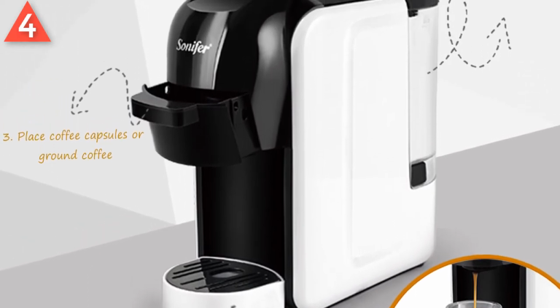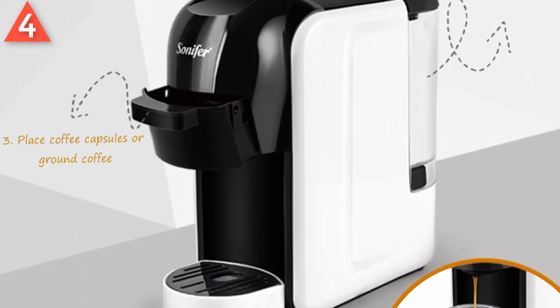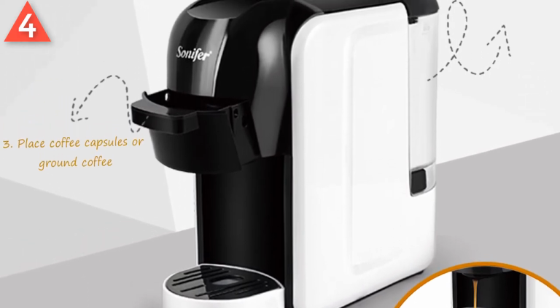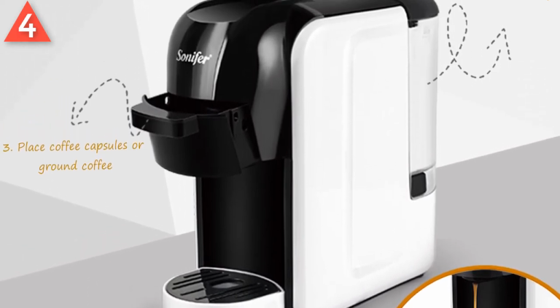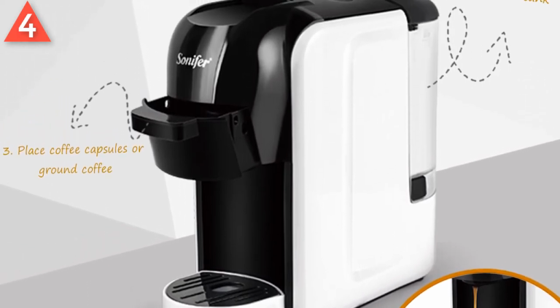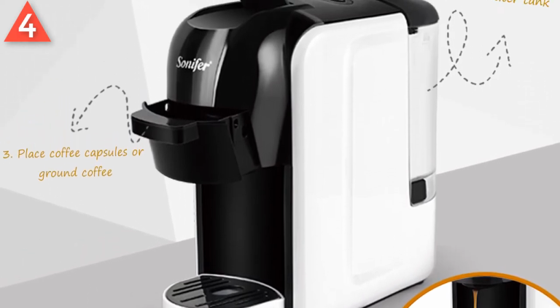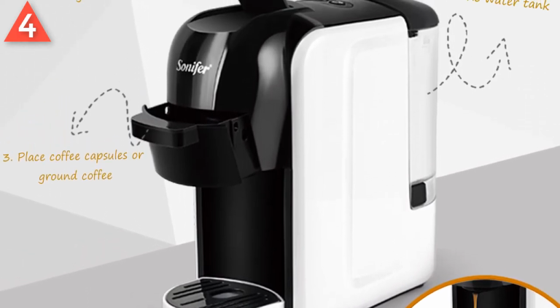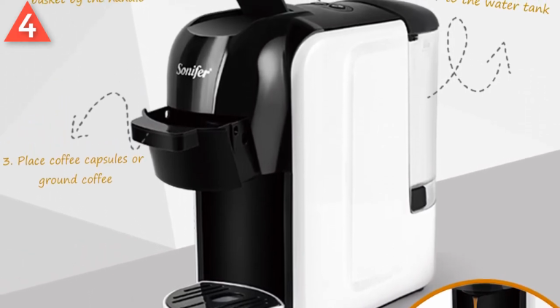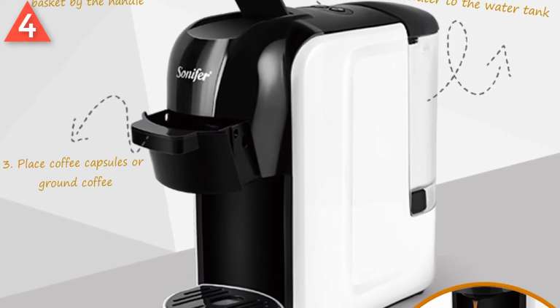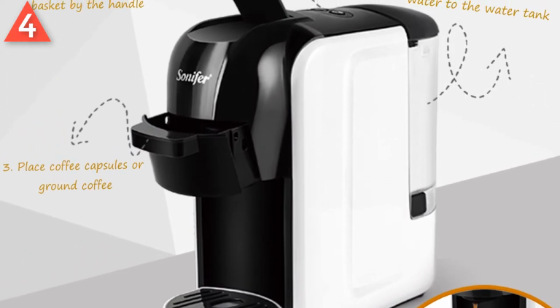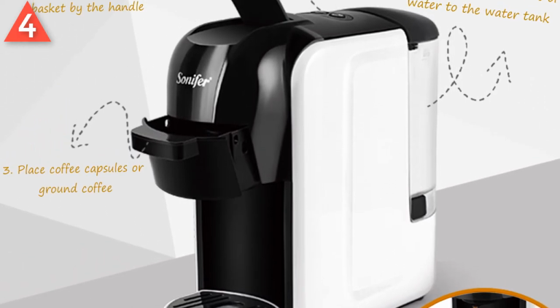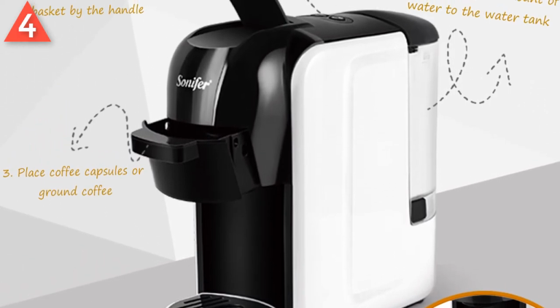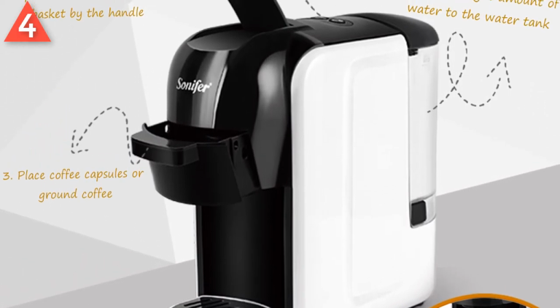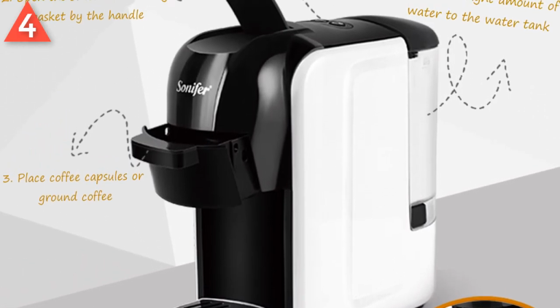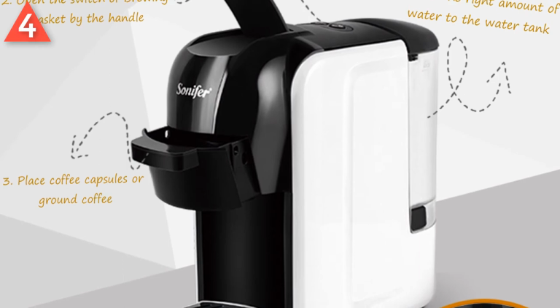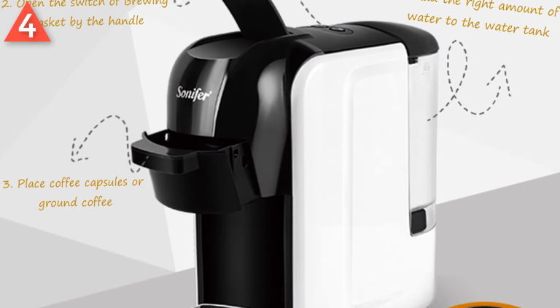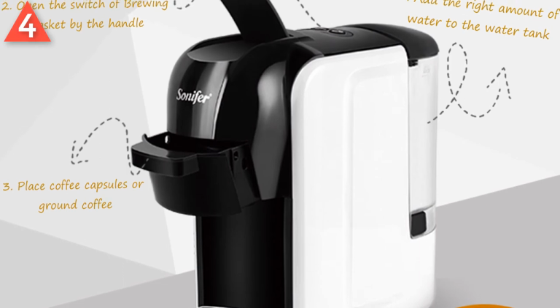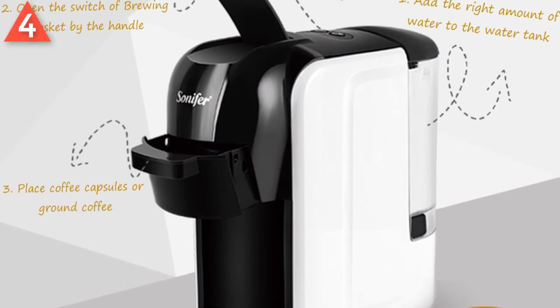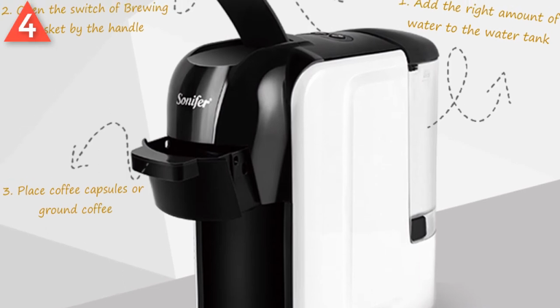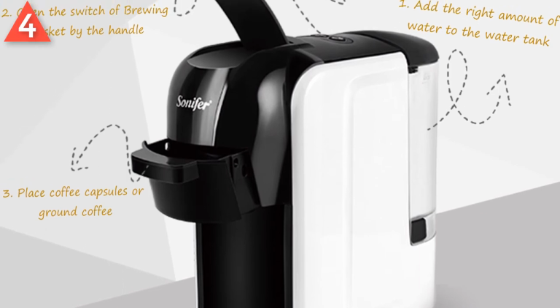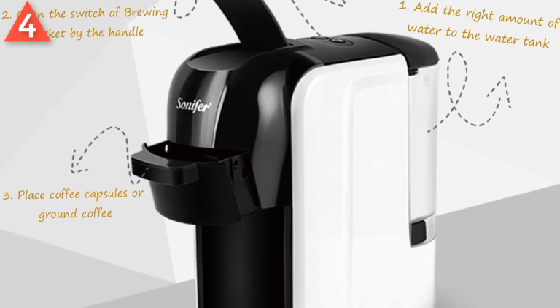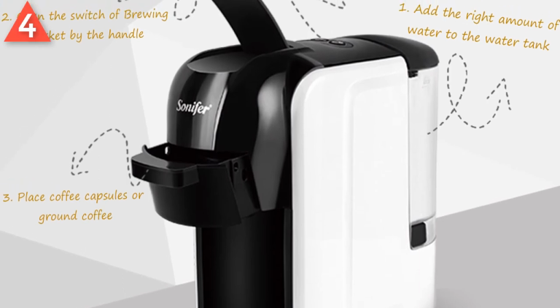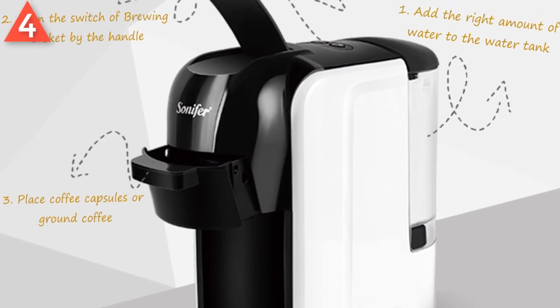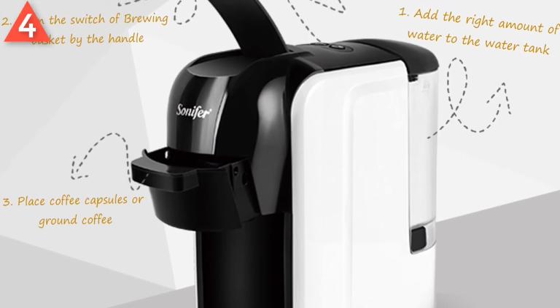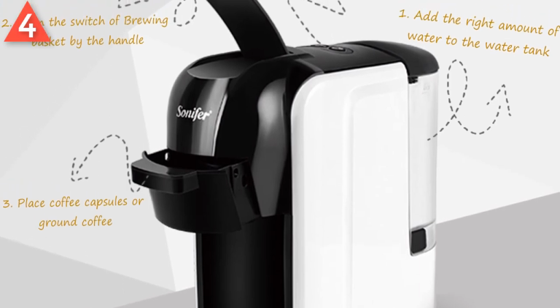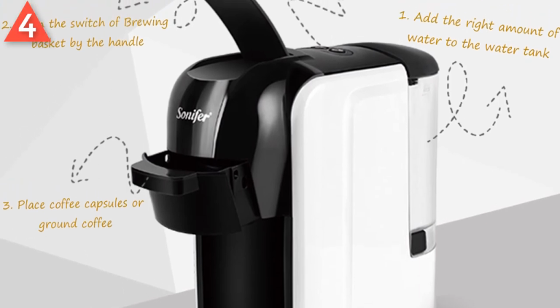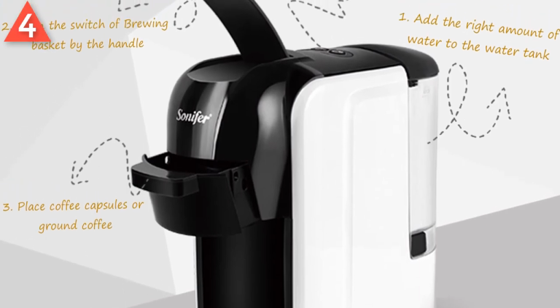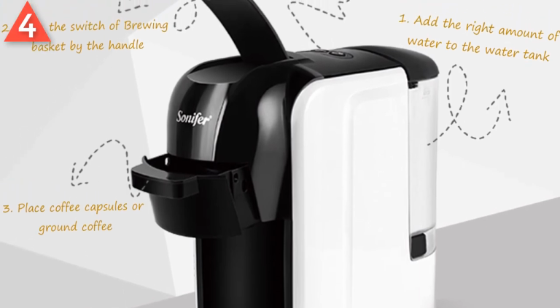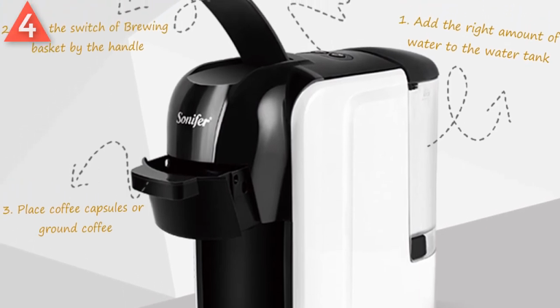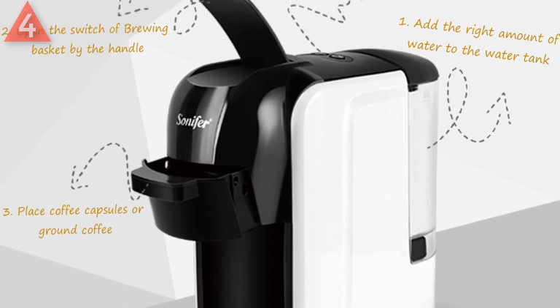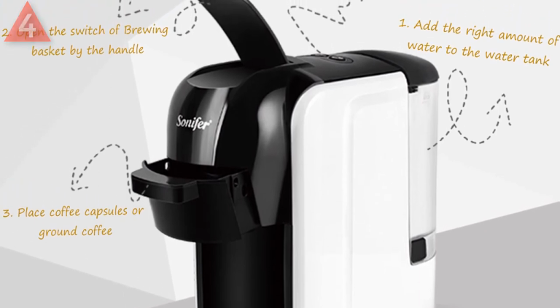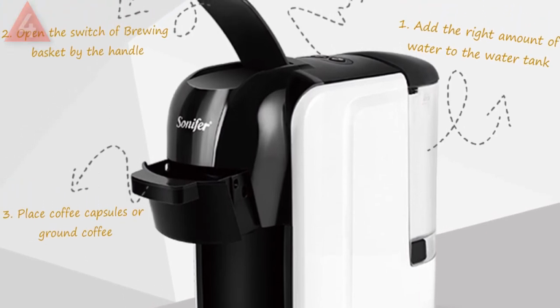No need to go out or wait — you can enjoy delicious, high-quality coffee at home in only 3 minutes.